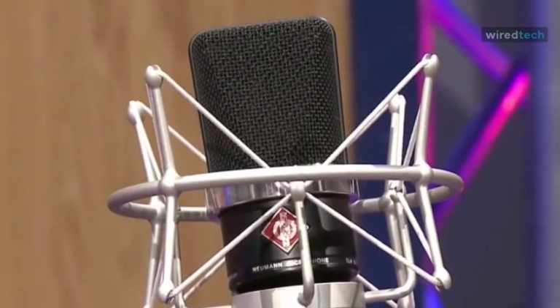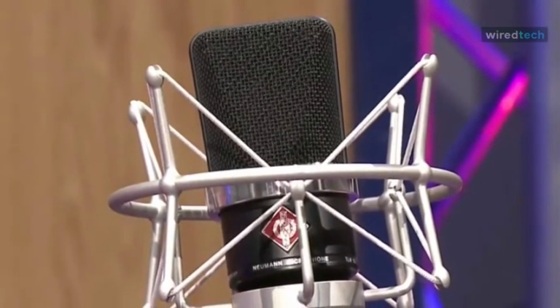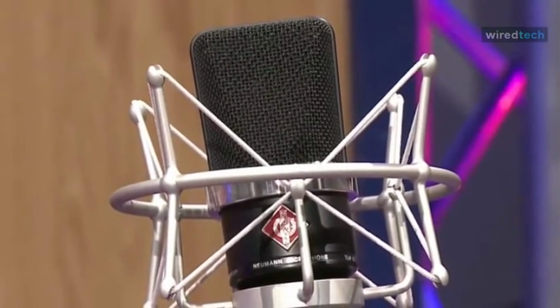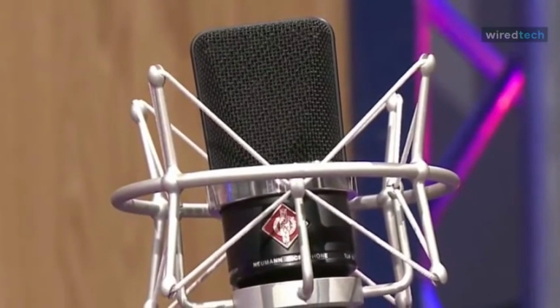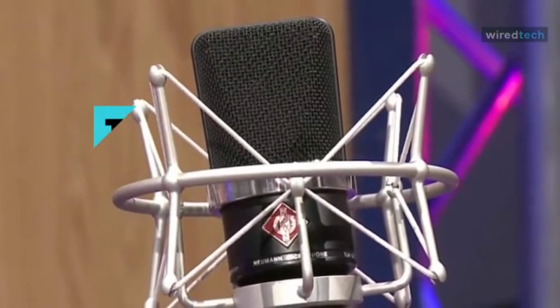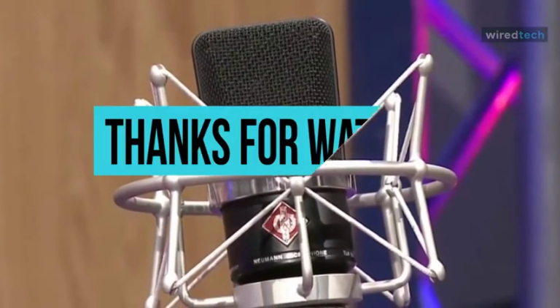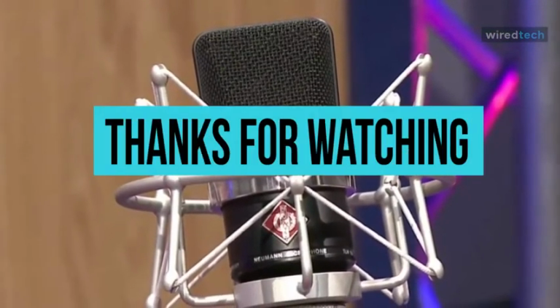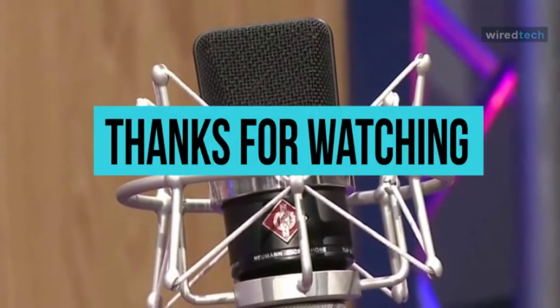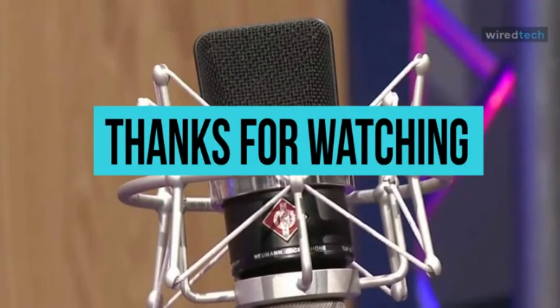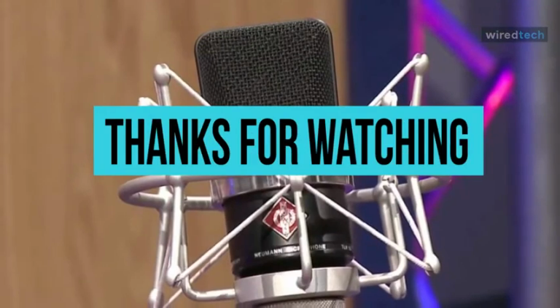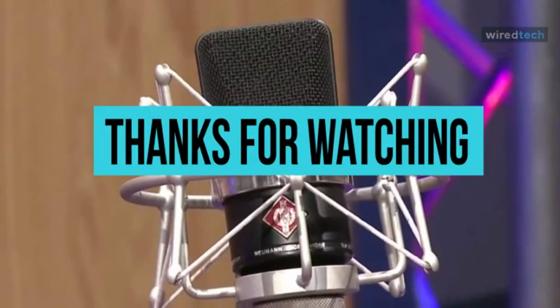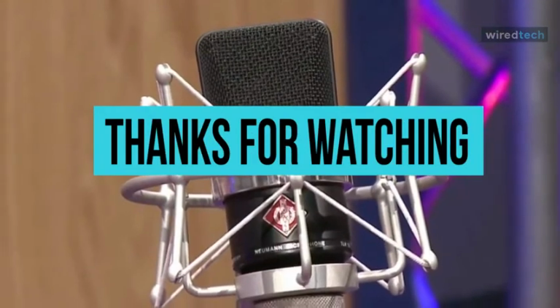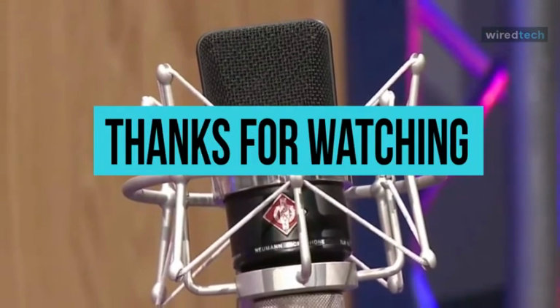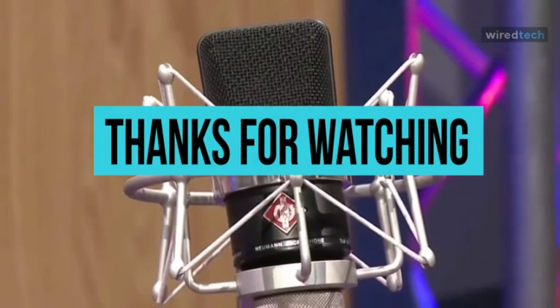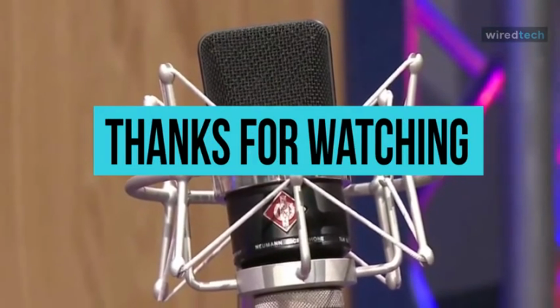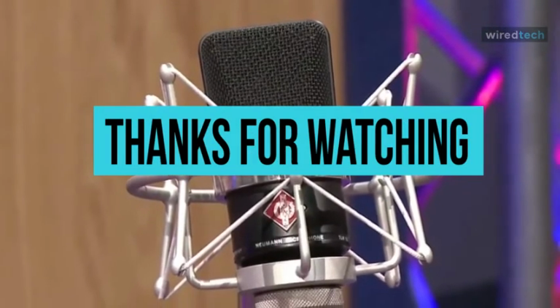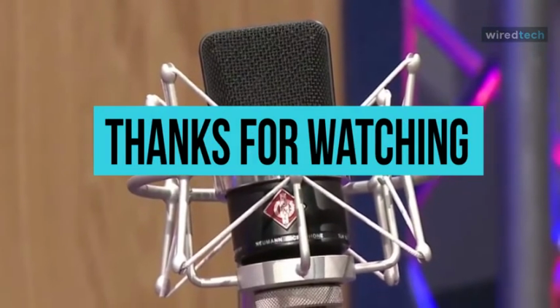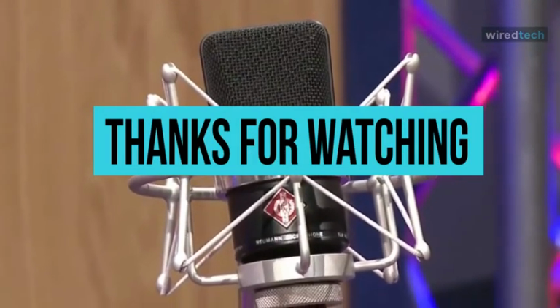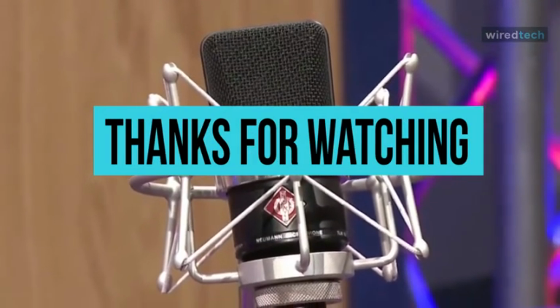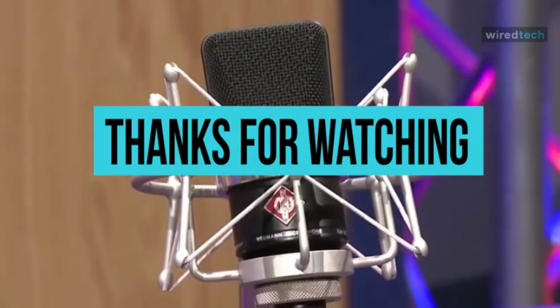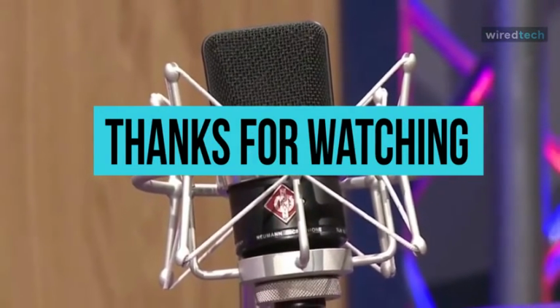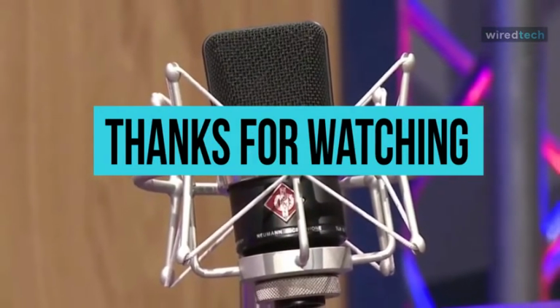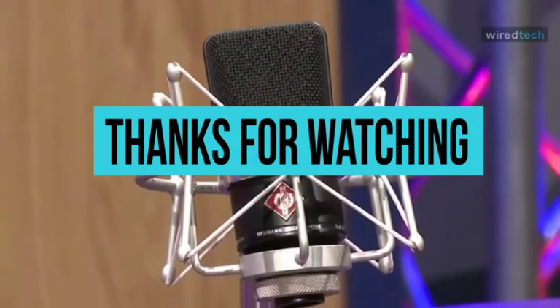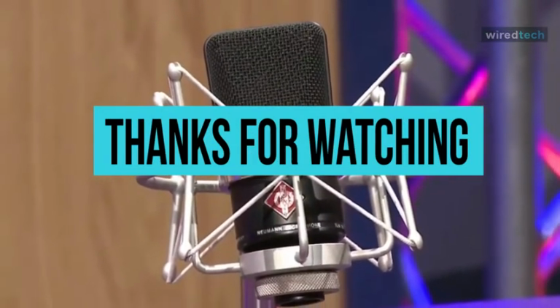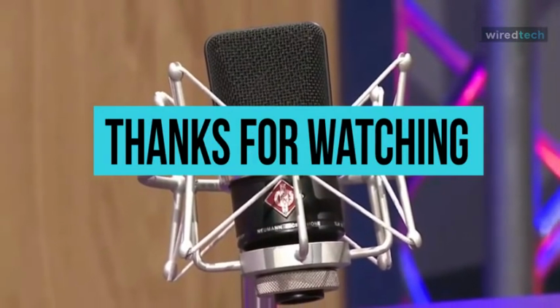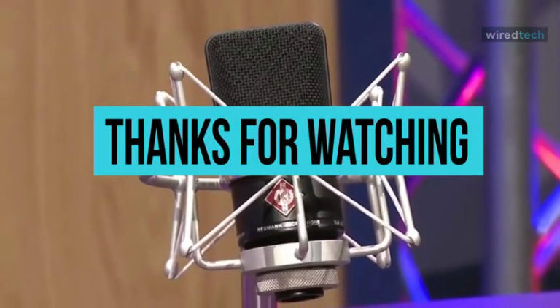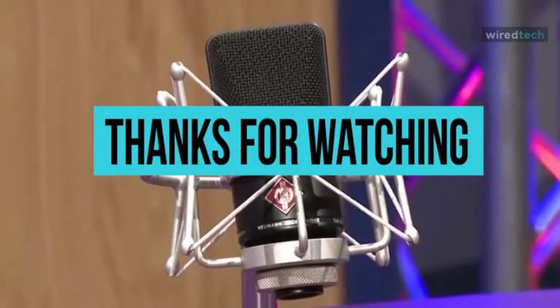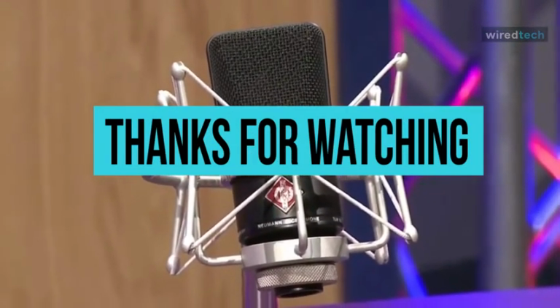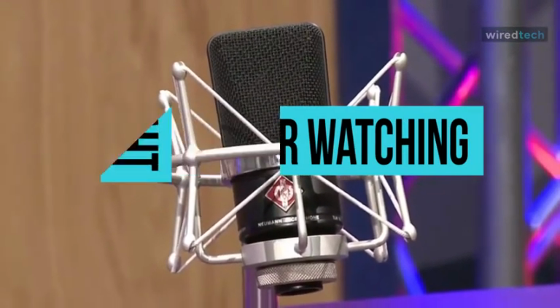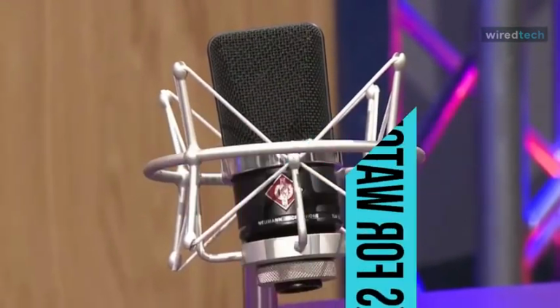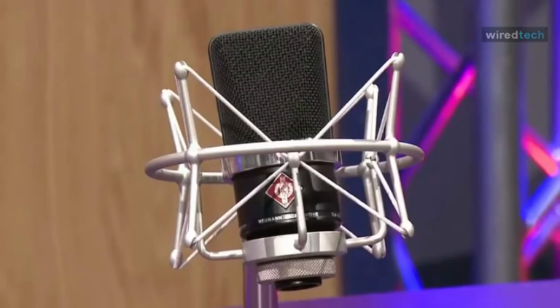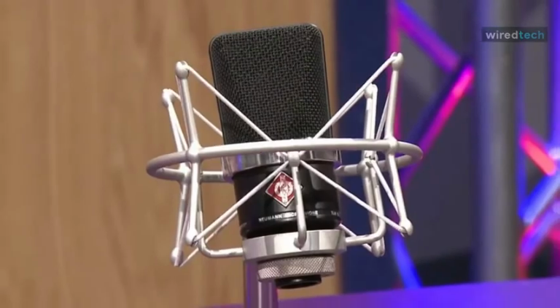Thanks for watching, and I hope you all enjoyed. Don't forget to check the description below to pick out the best studio microphones available in the market.